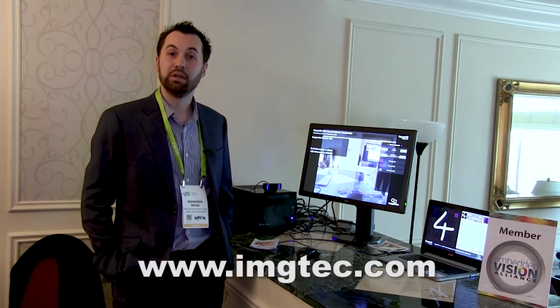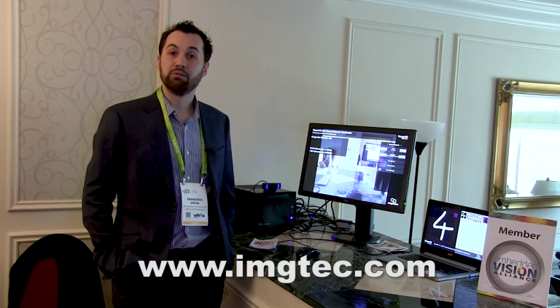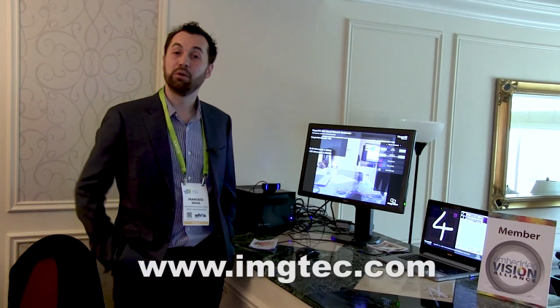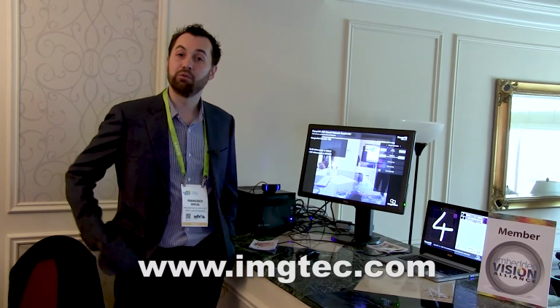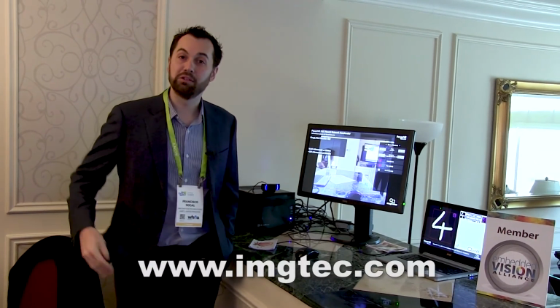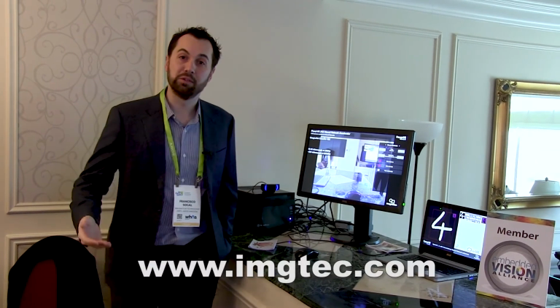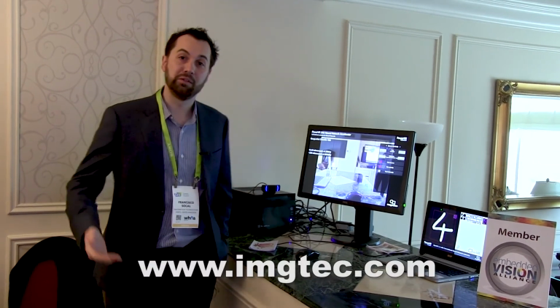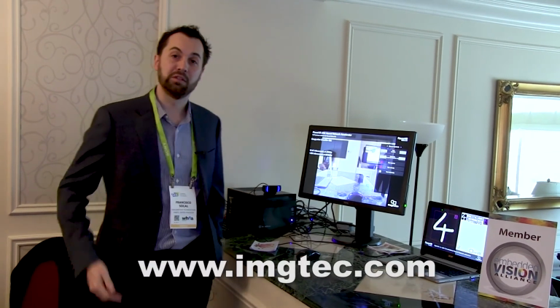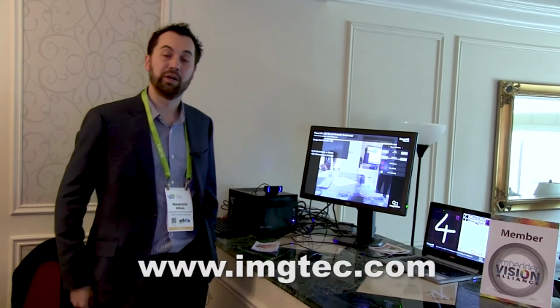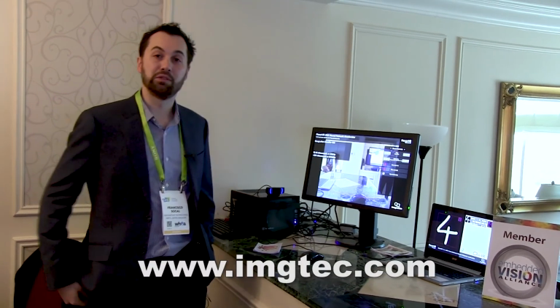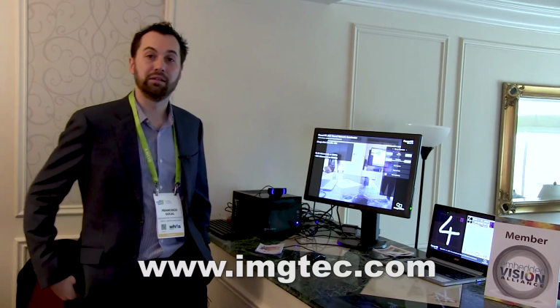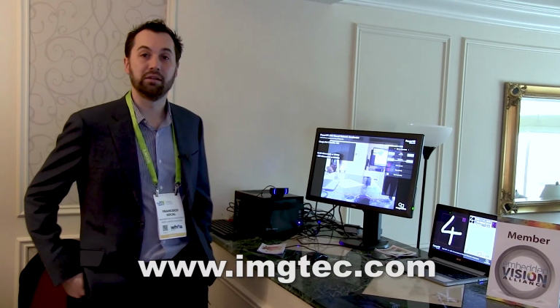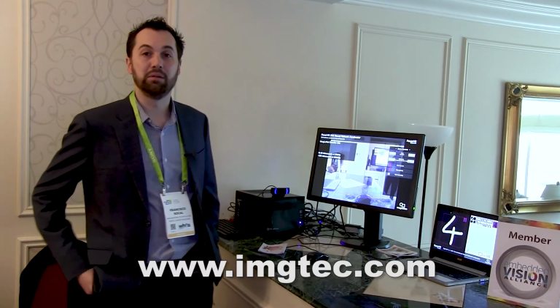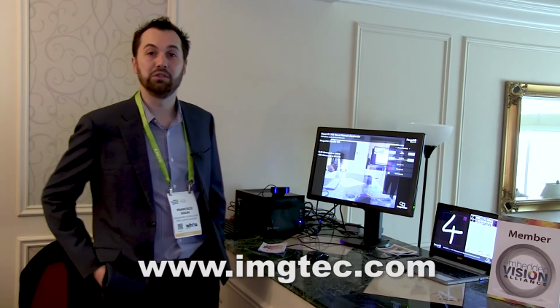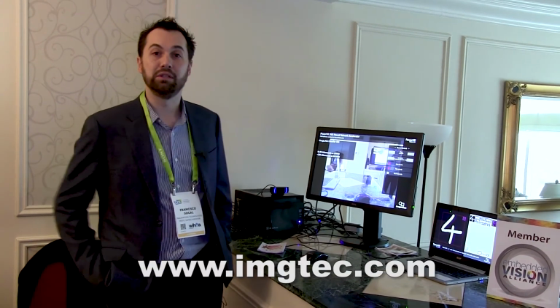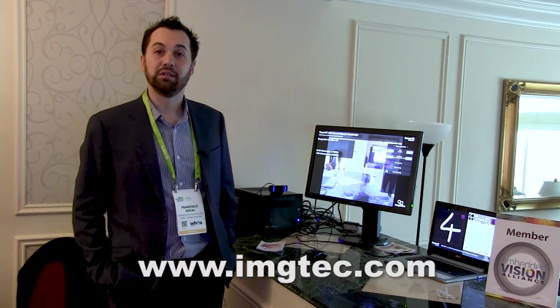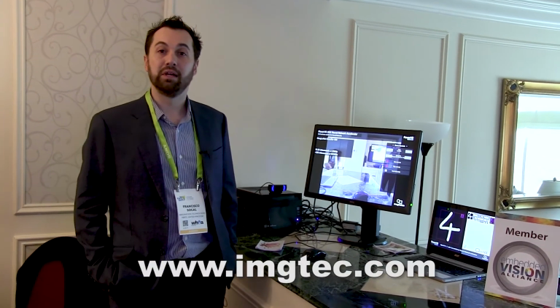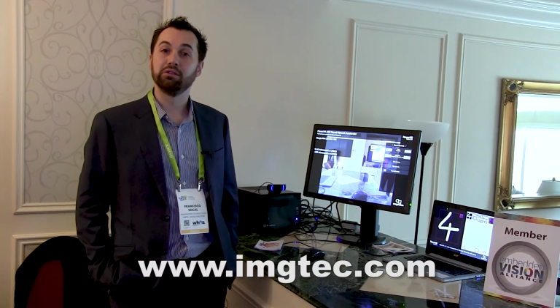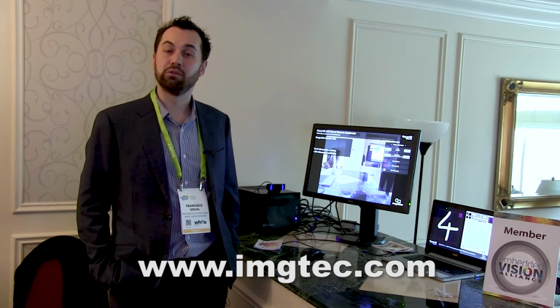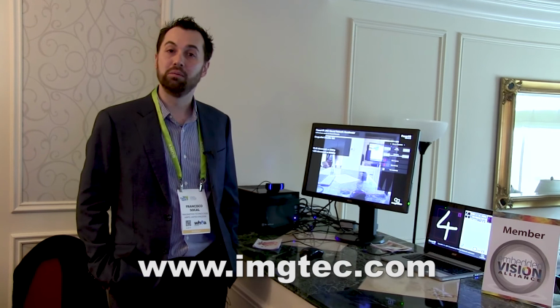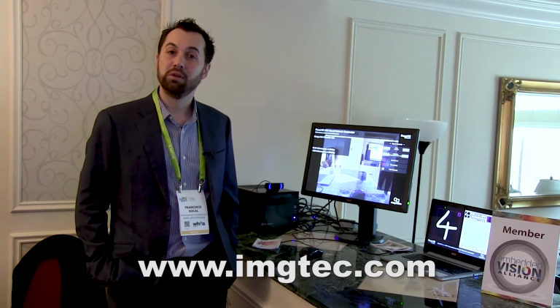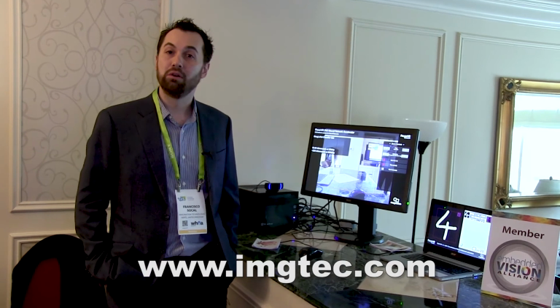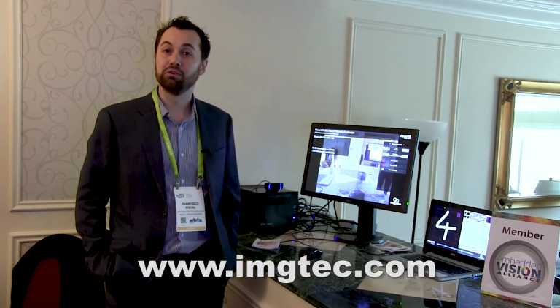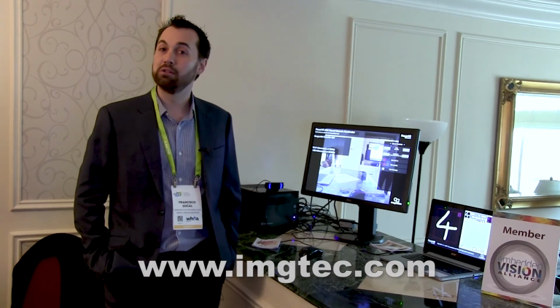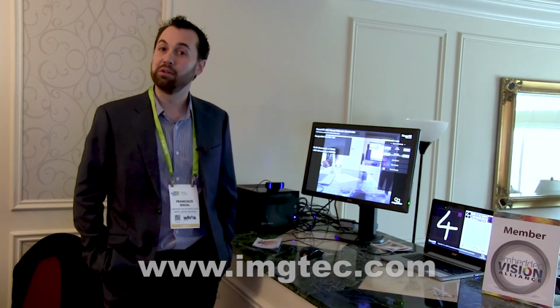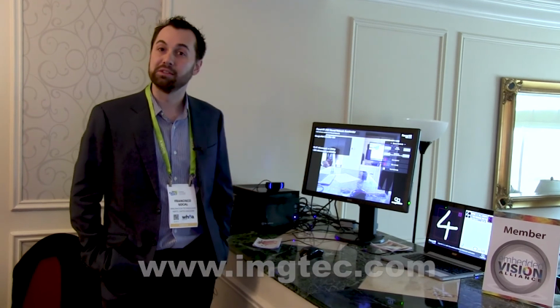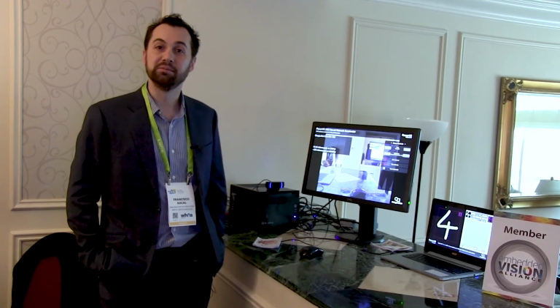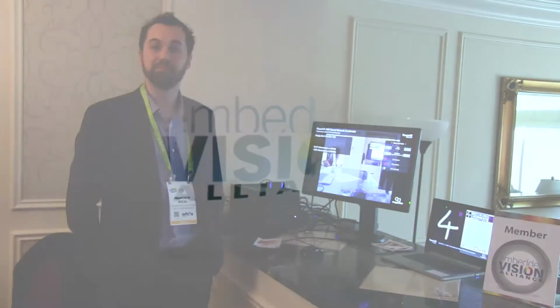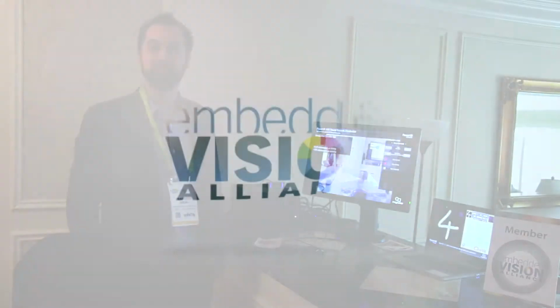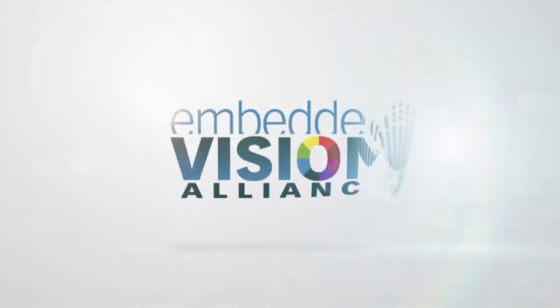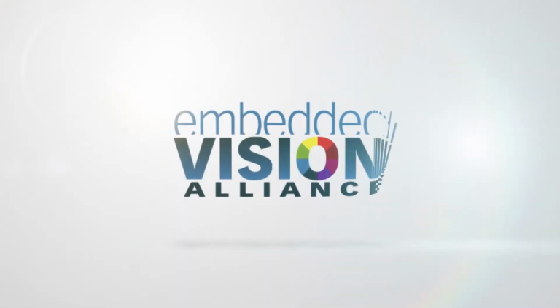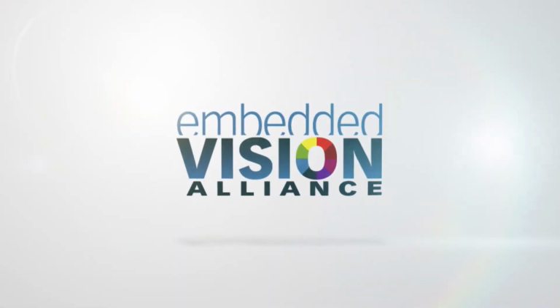For more information, please visit our website at imgtech.com or contact one of us.